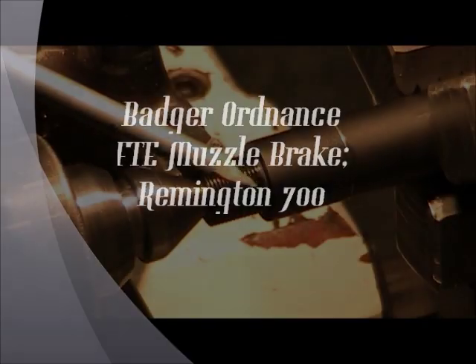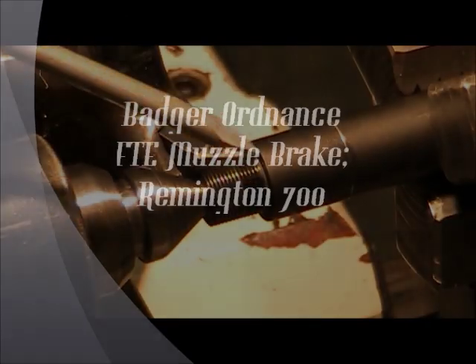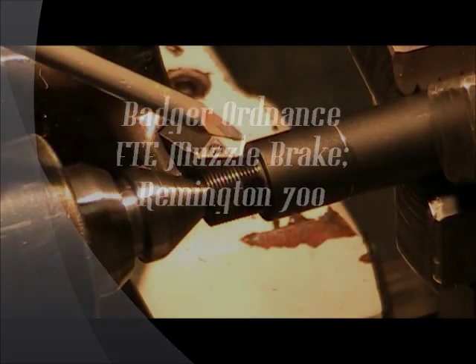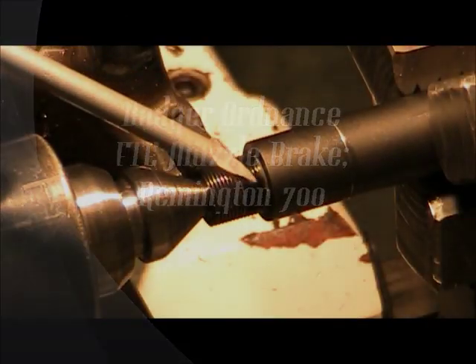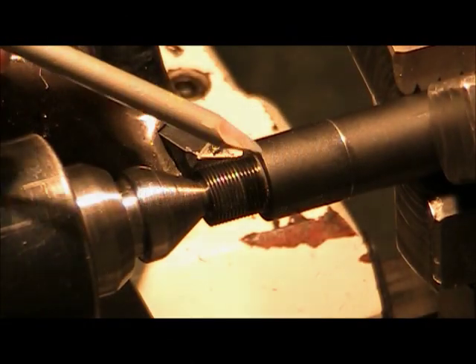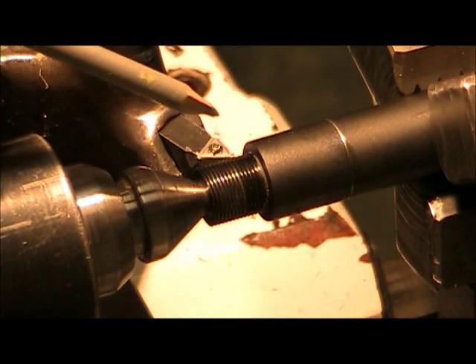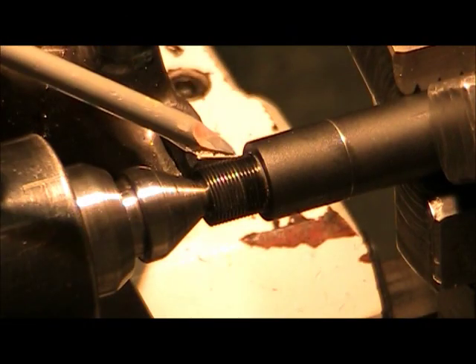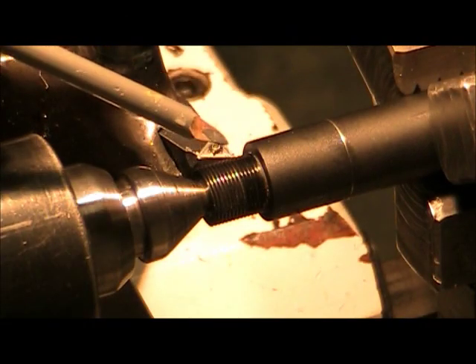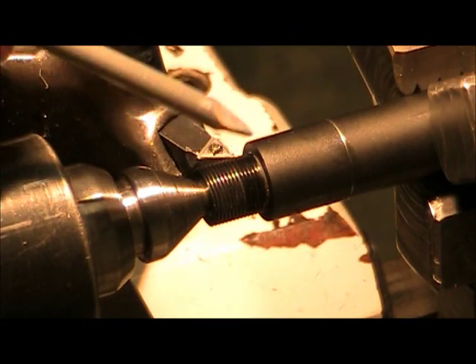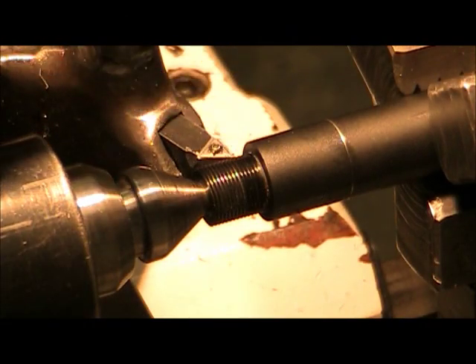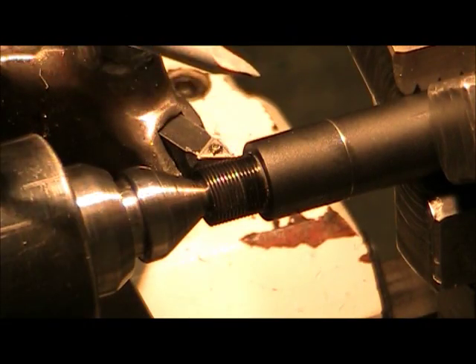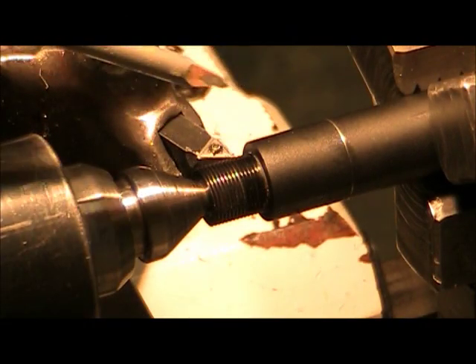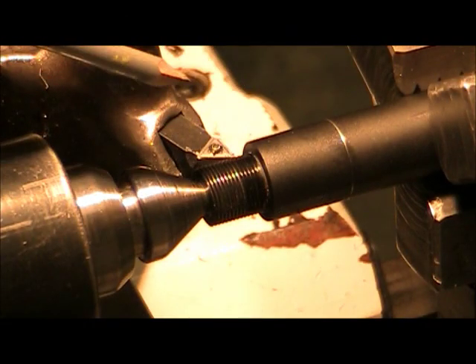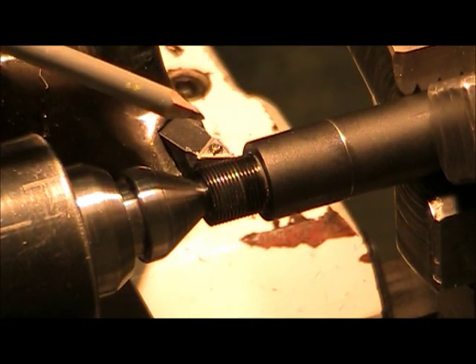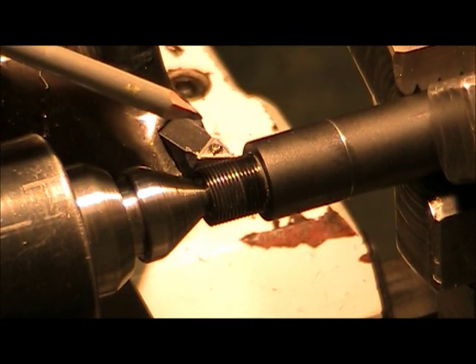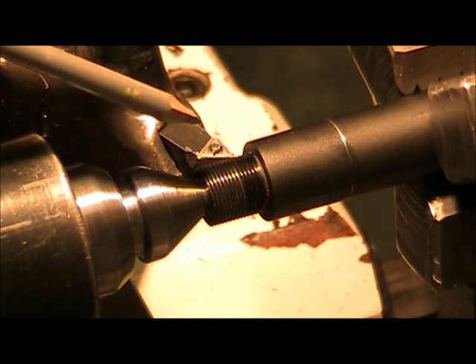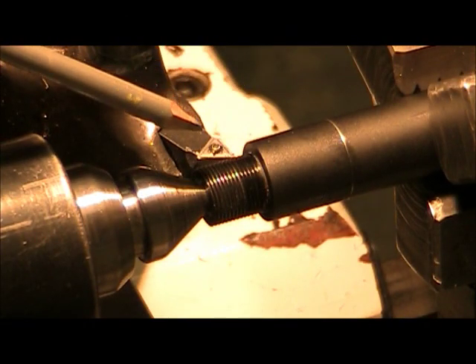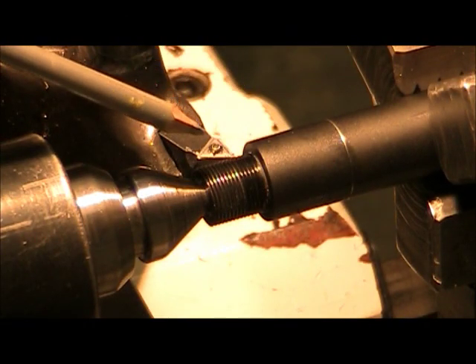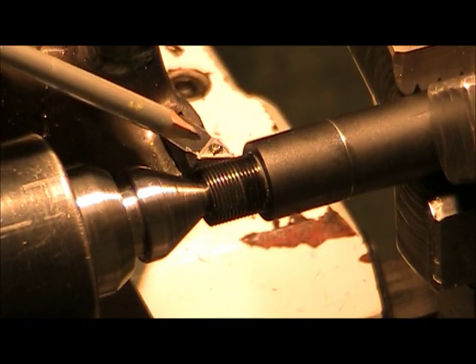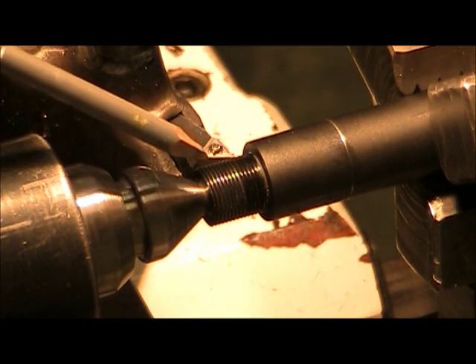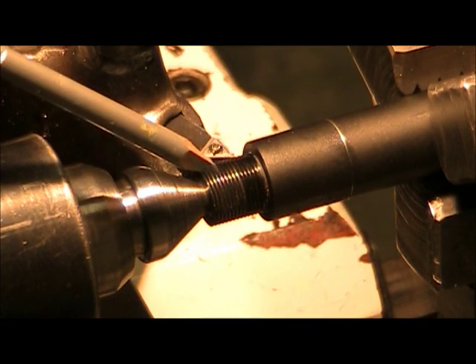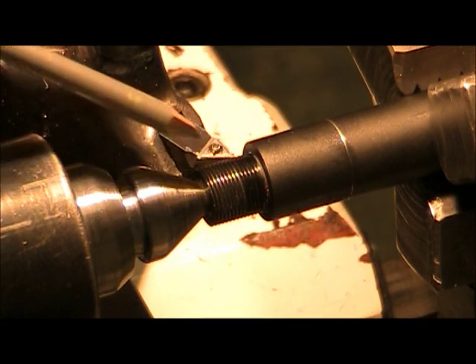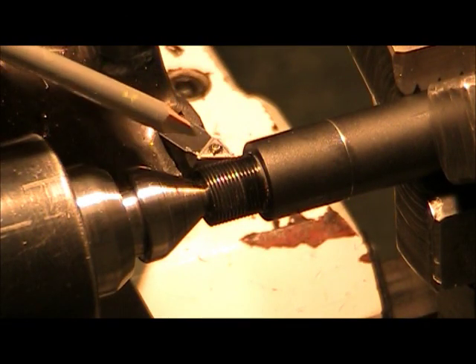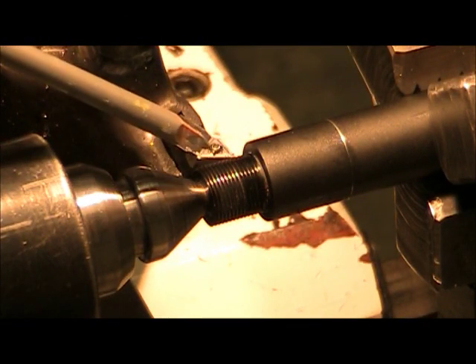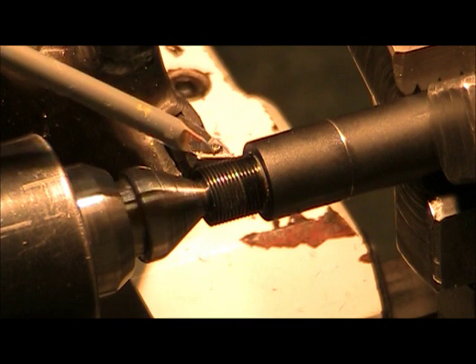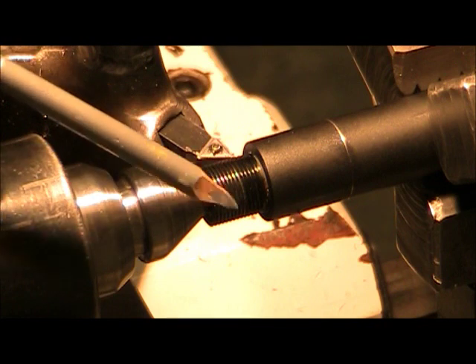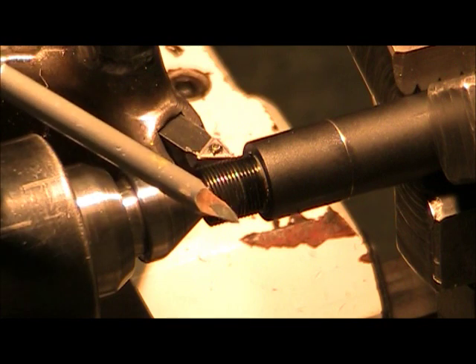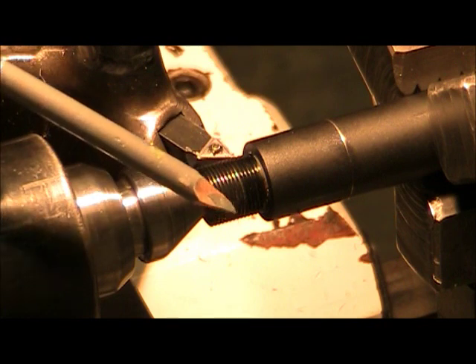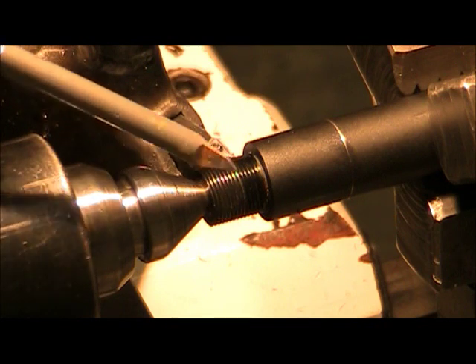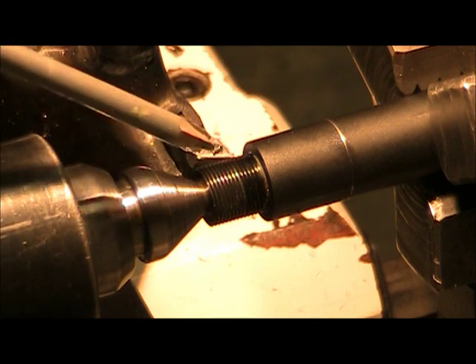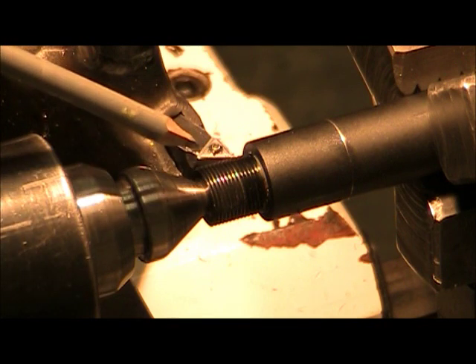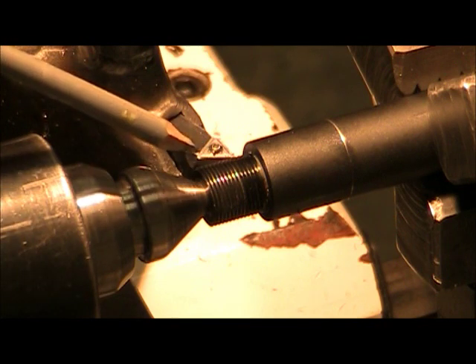We're here set up on the lathe already, and we're going to get ready to install the Badger FTE muzzle brake.